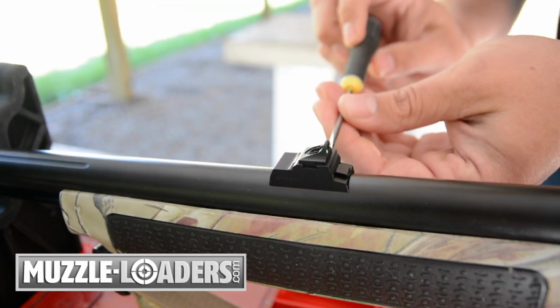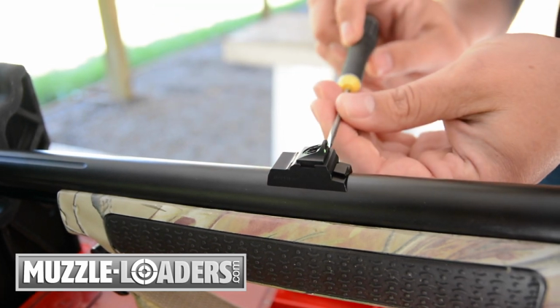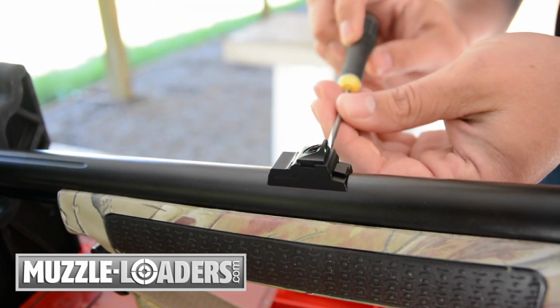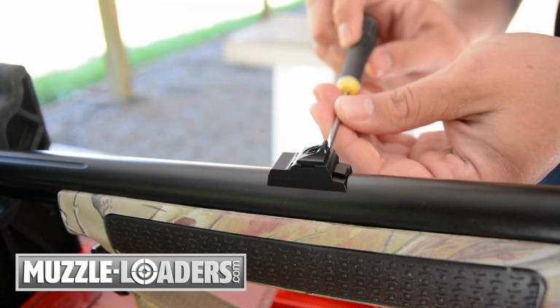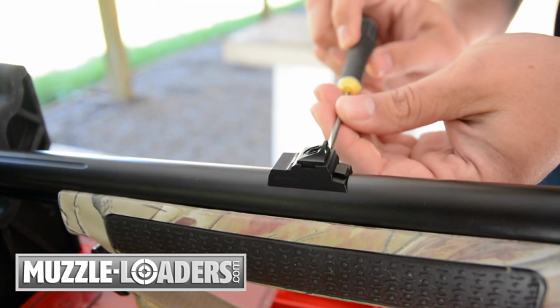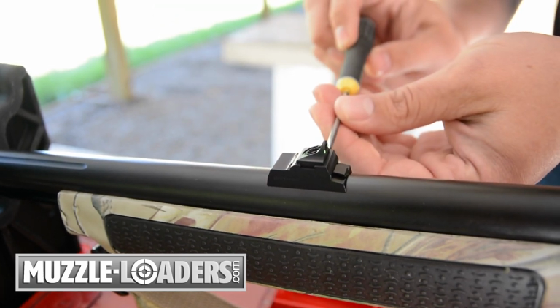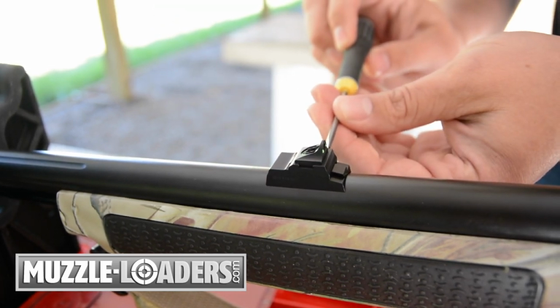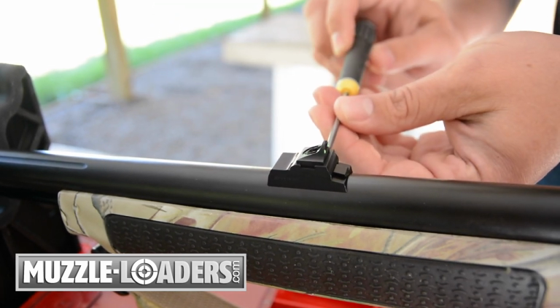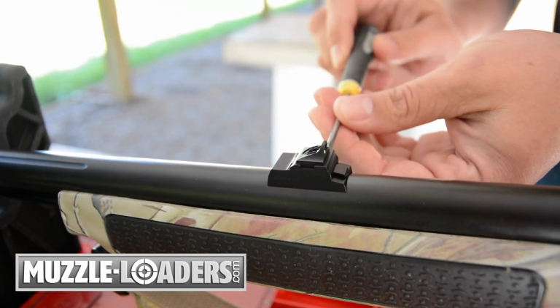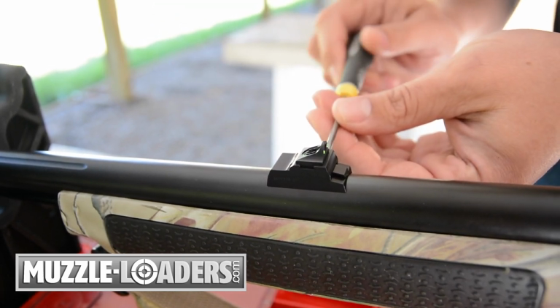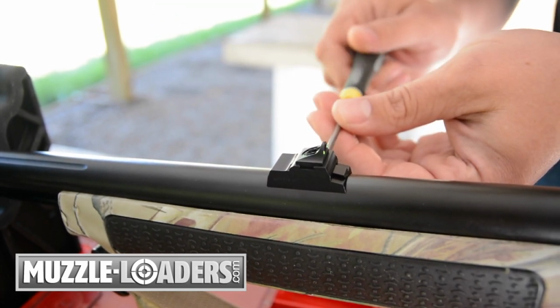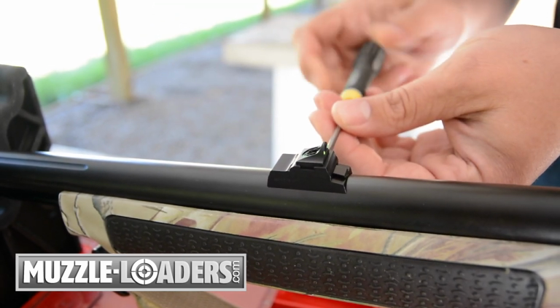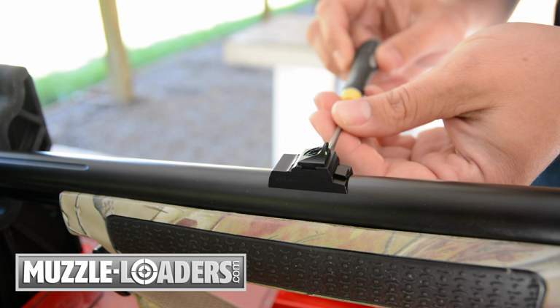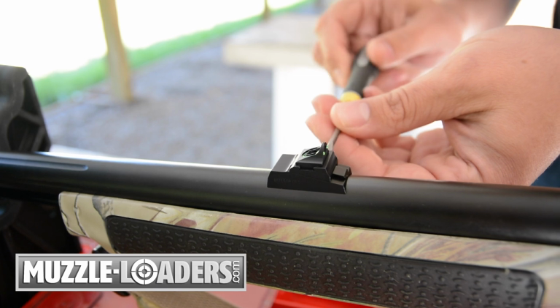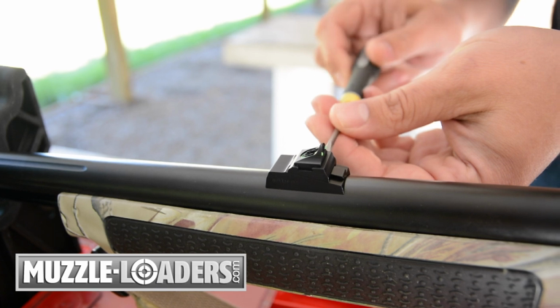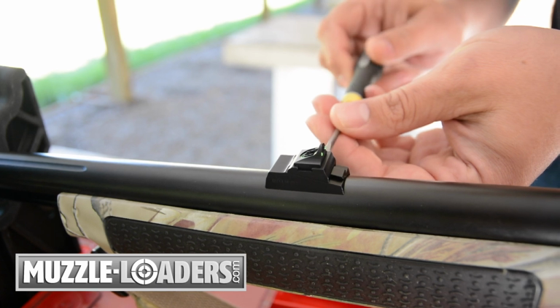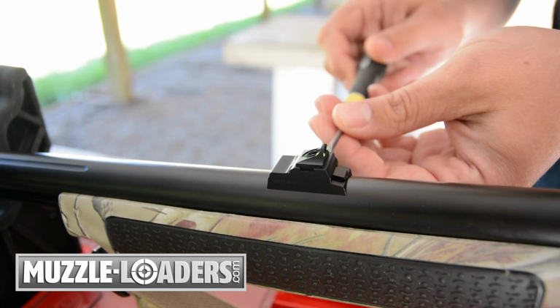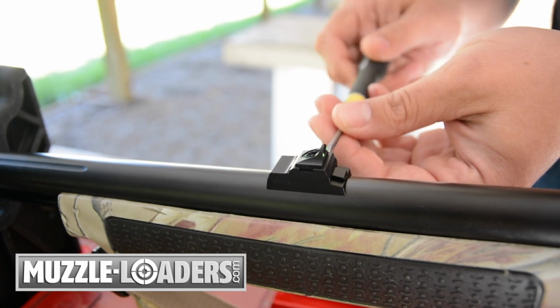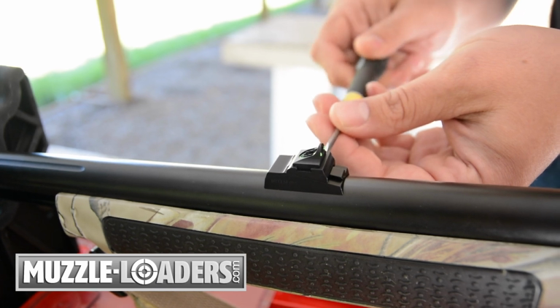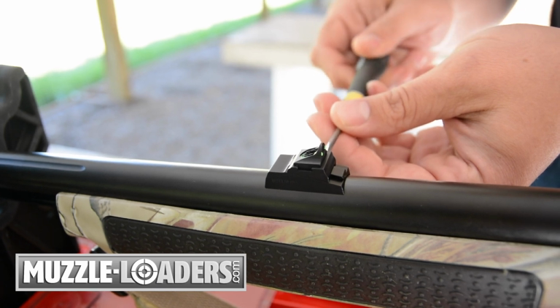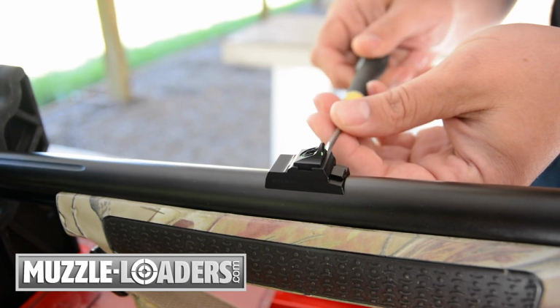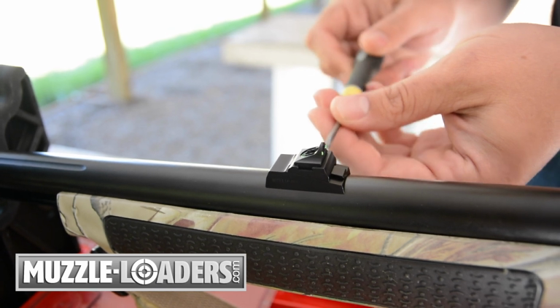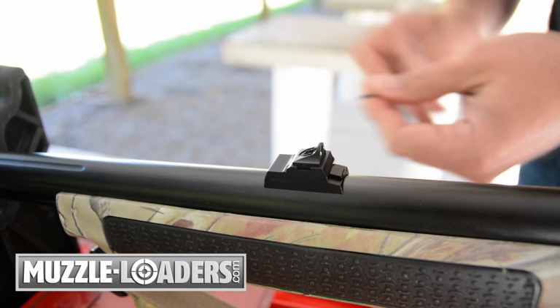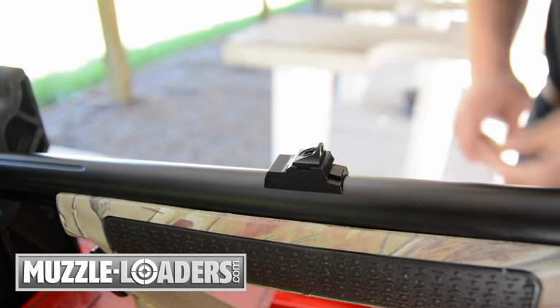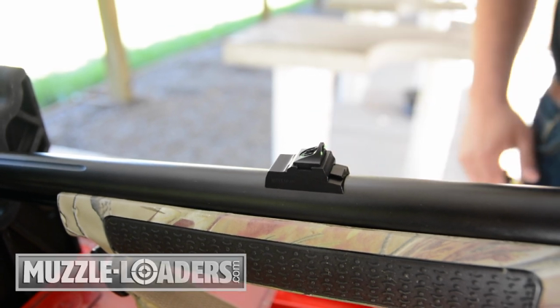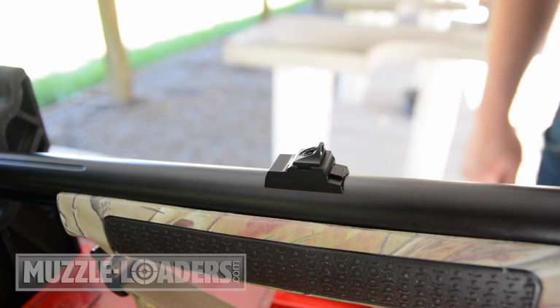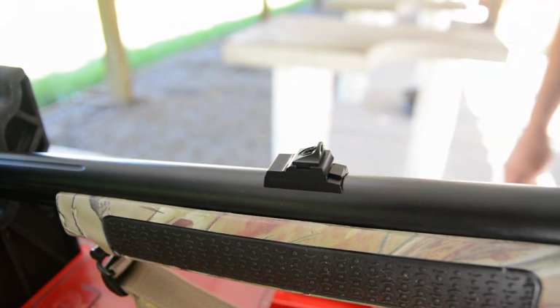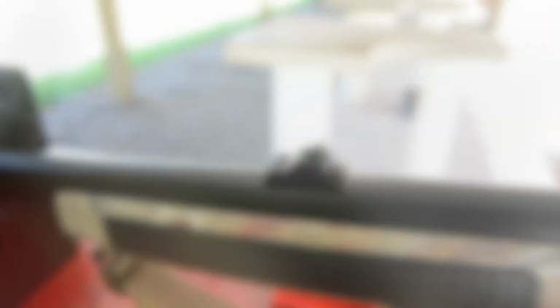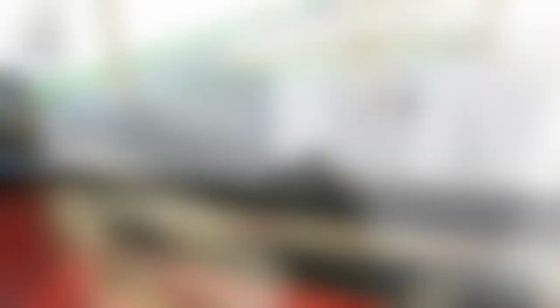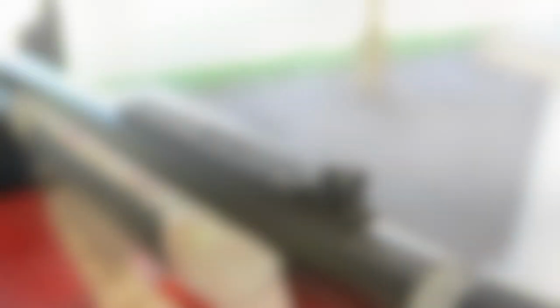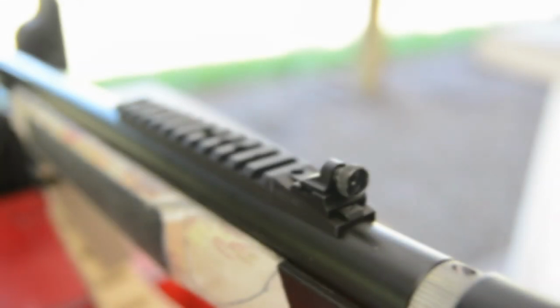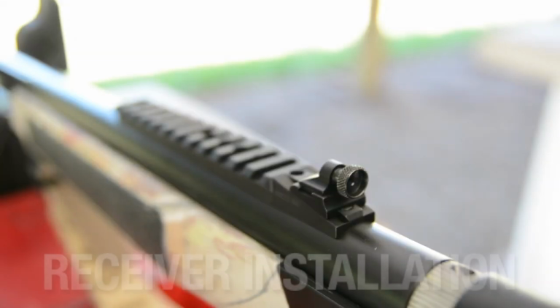This ramp will fit all newer model CVA Wolf, Optima V2, and Acura V2 muzzleloaders.